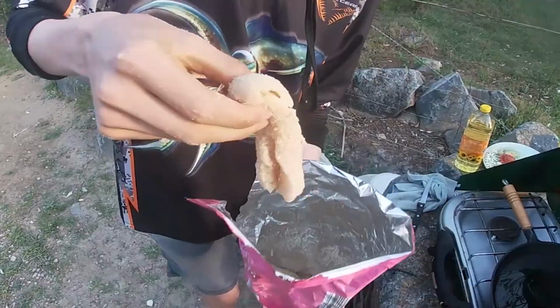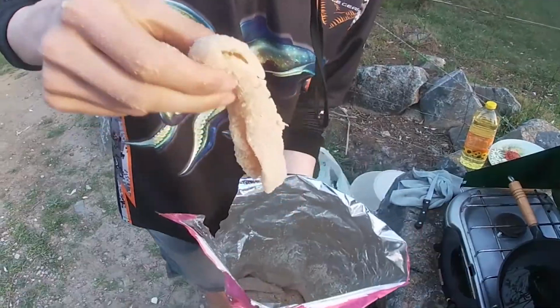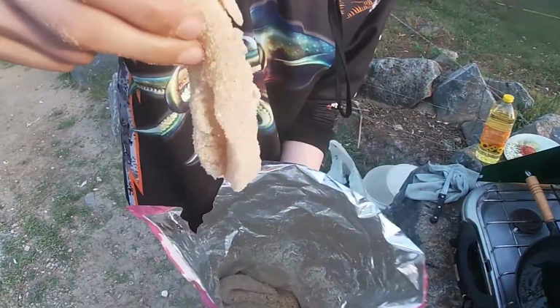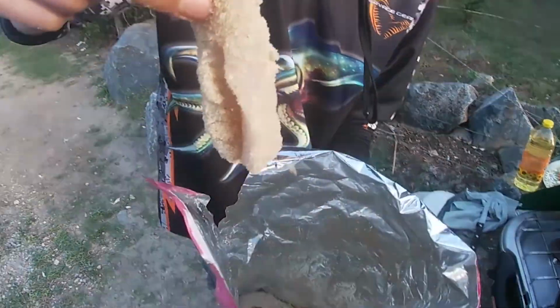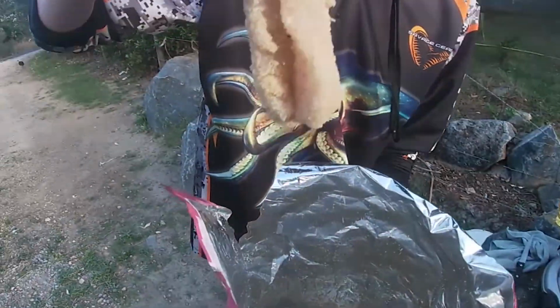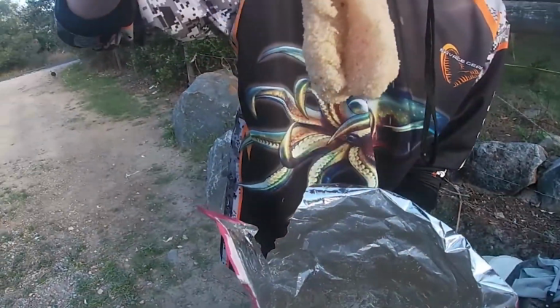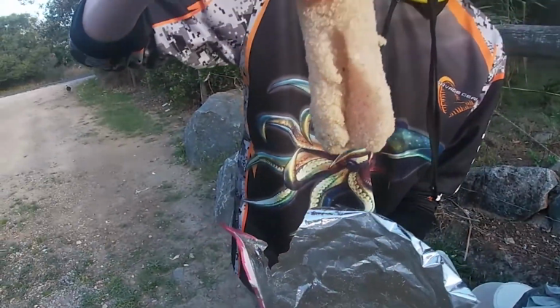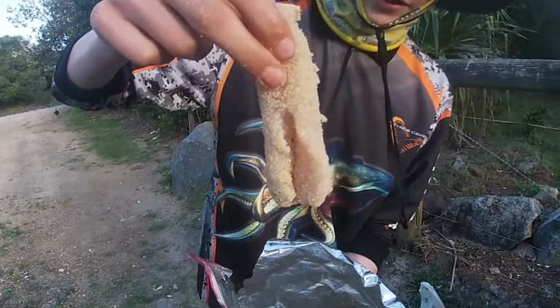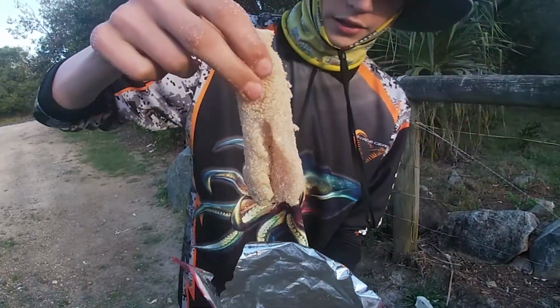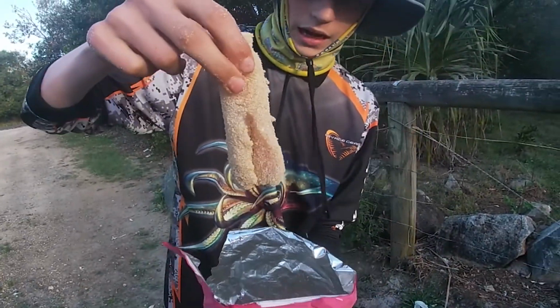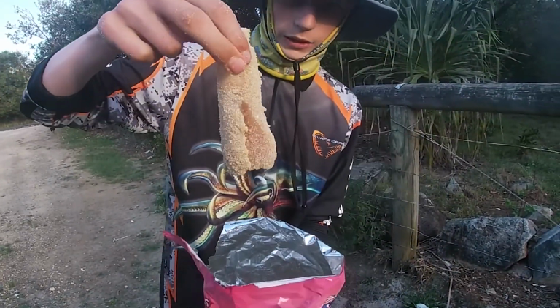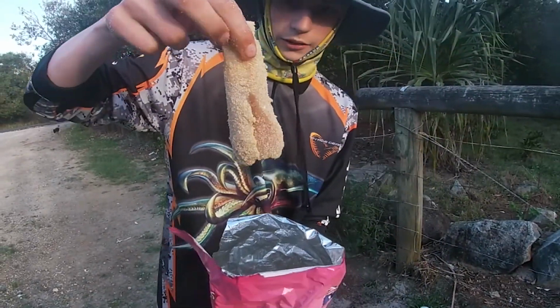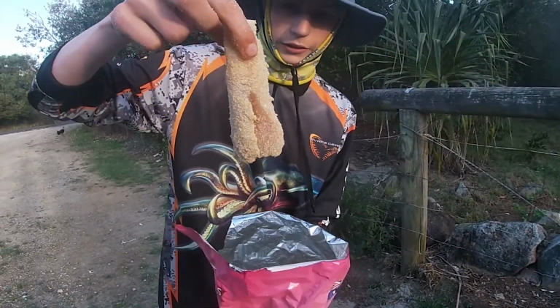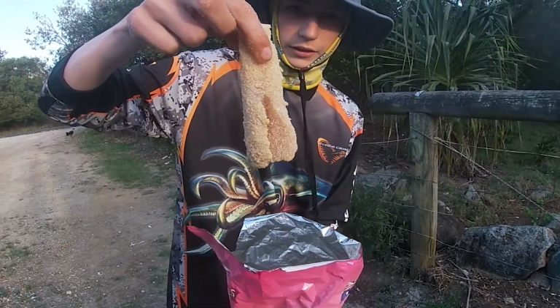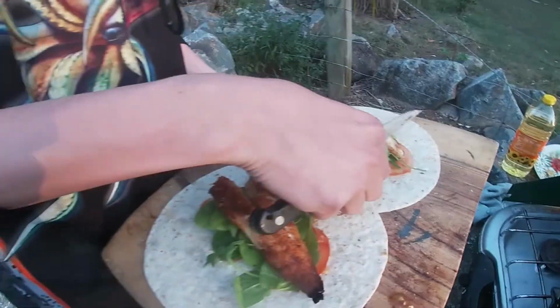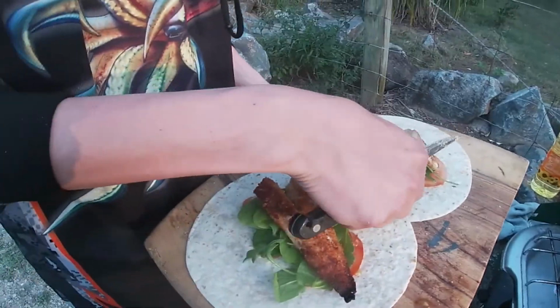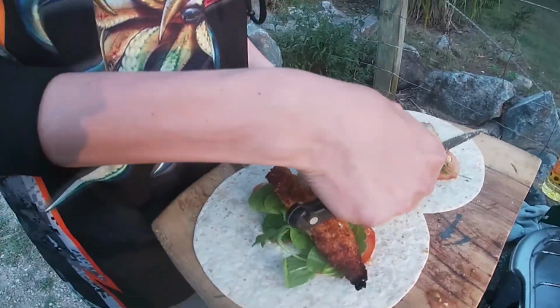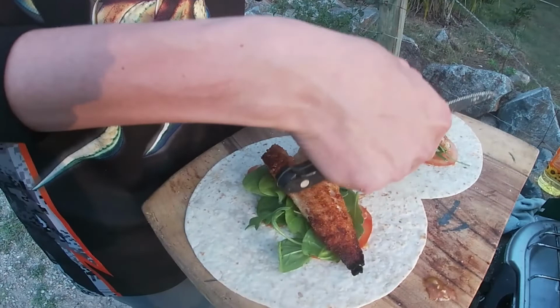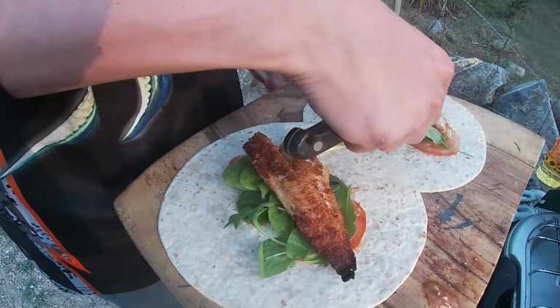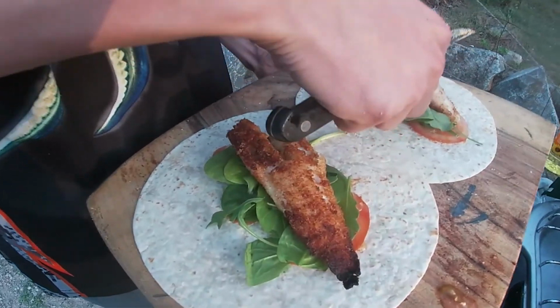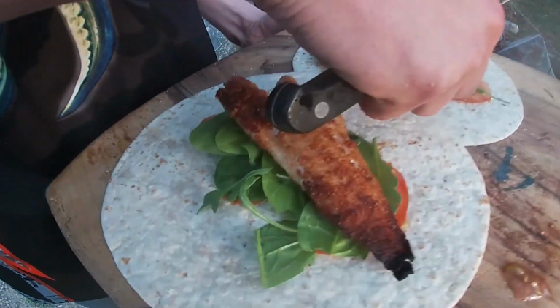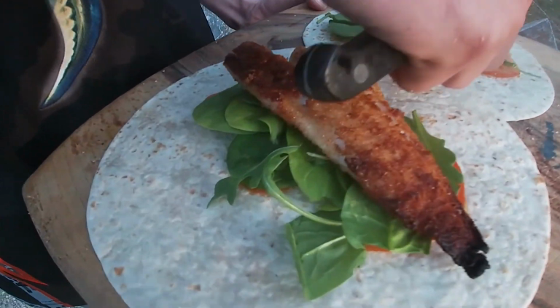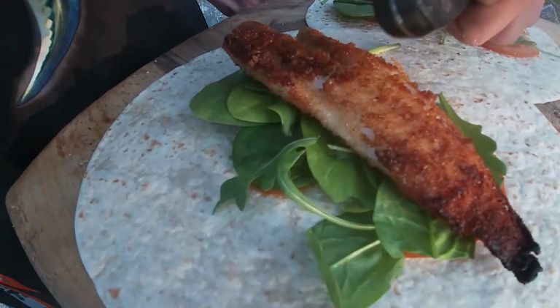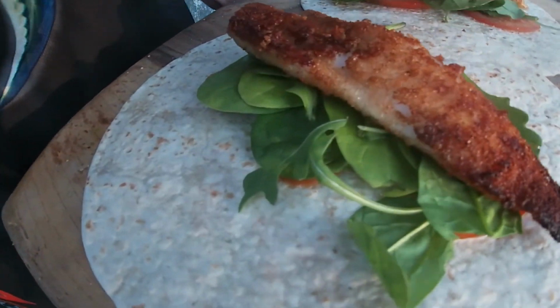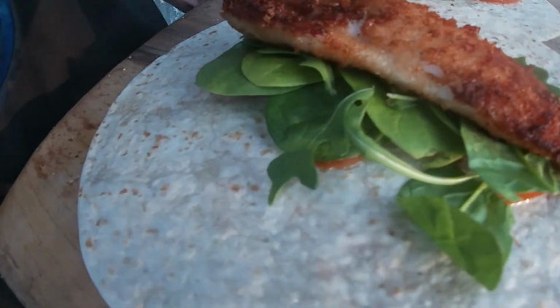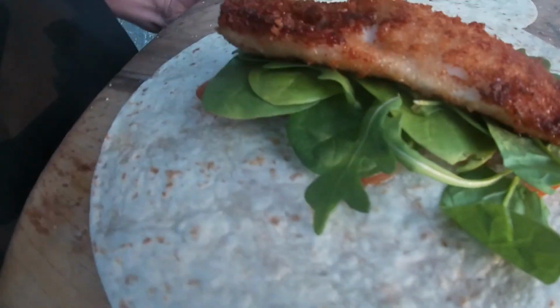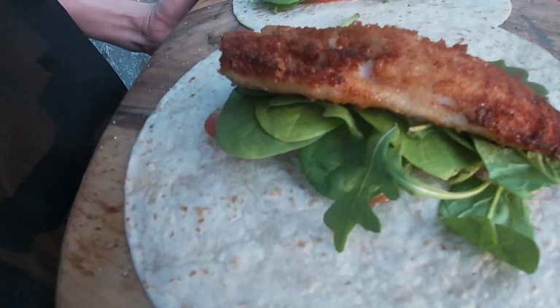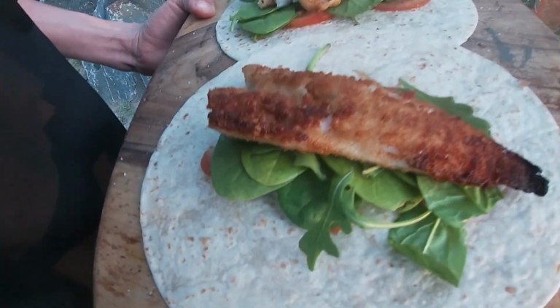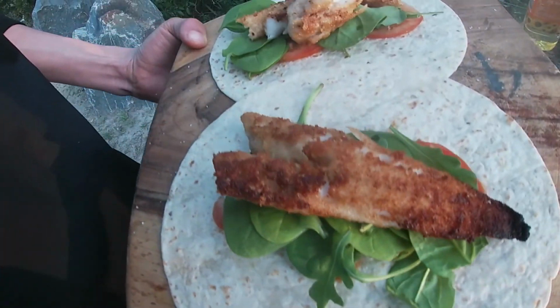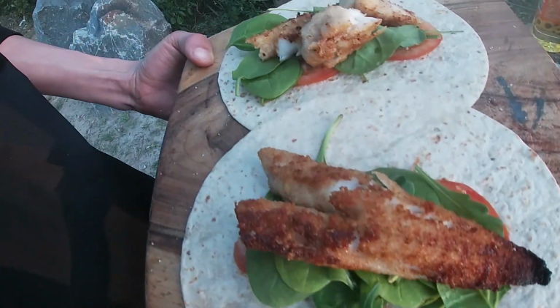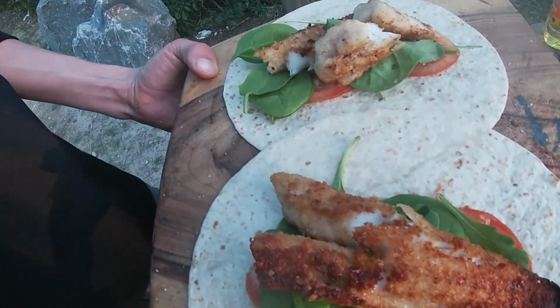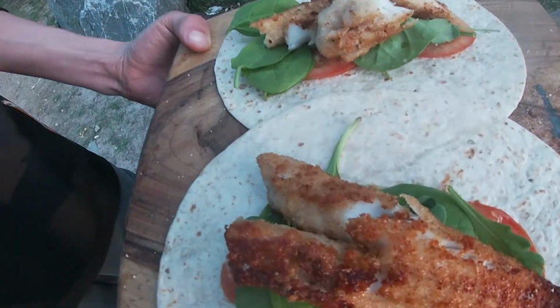Salt and vinegar flathead fillets. Look how good that looks. Those look delicious. Look at that crispy.